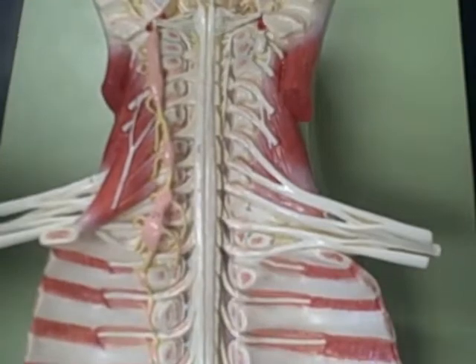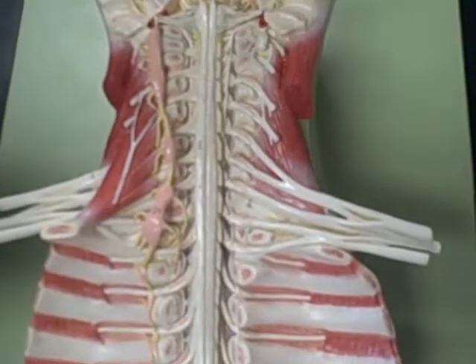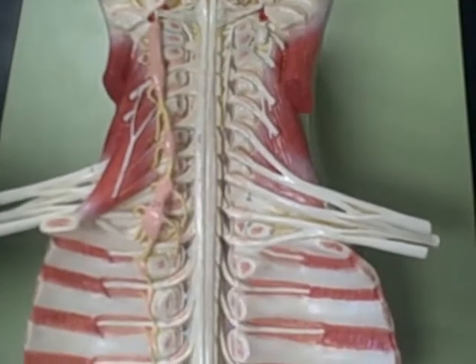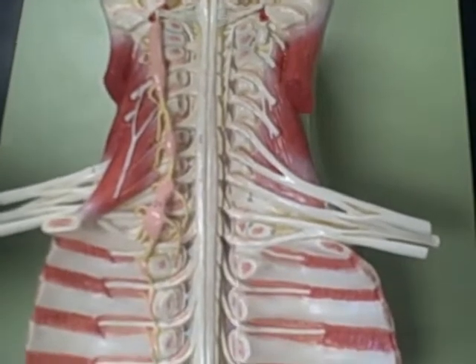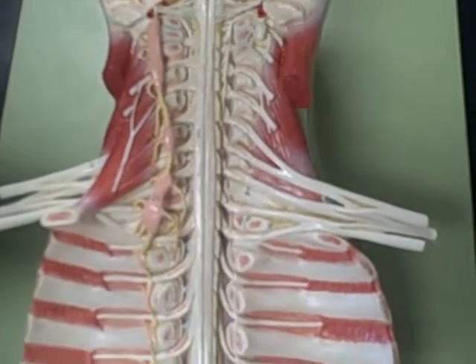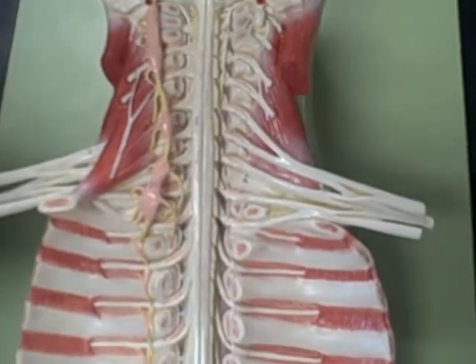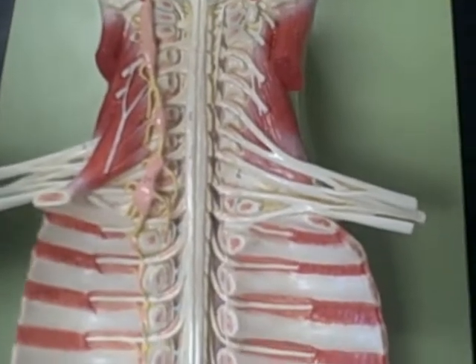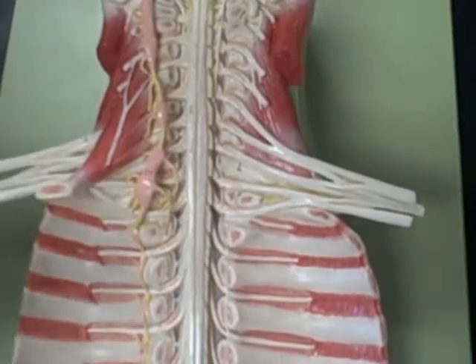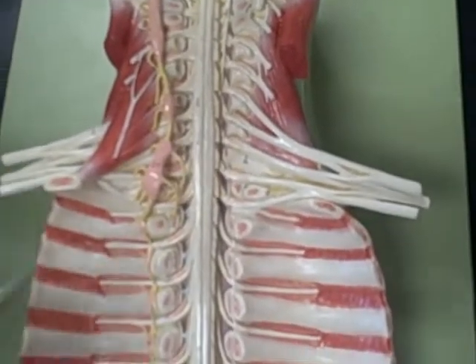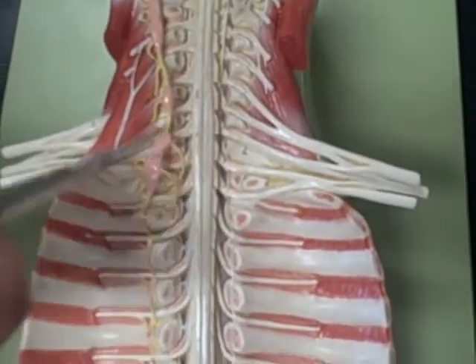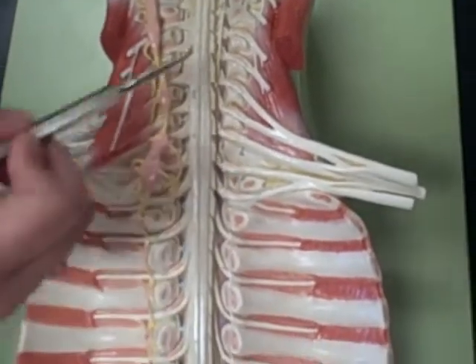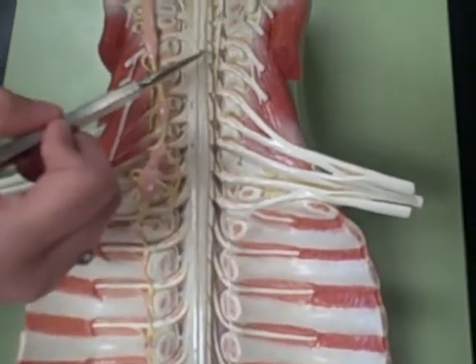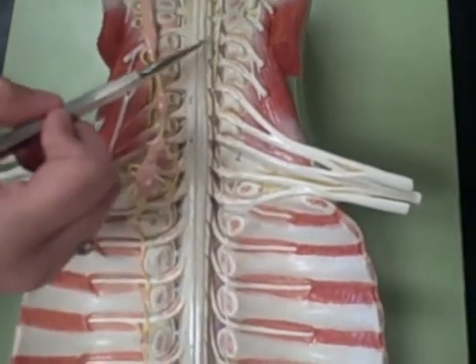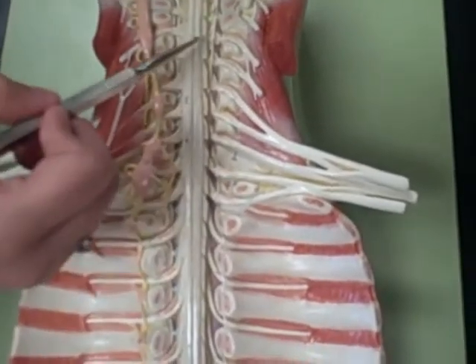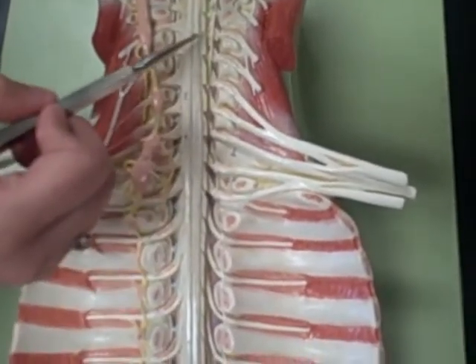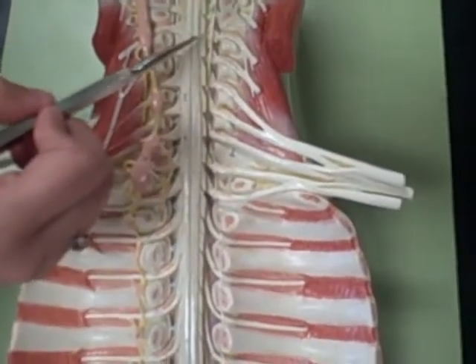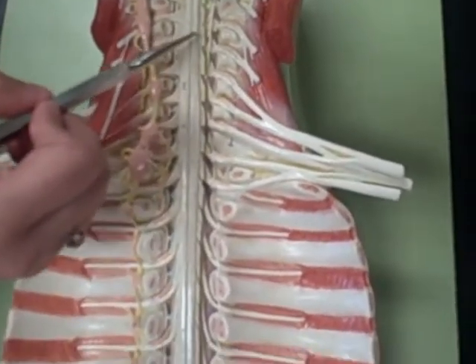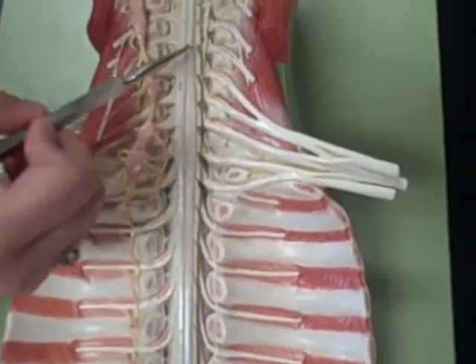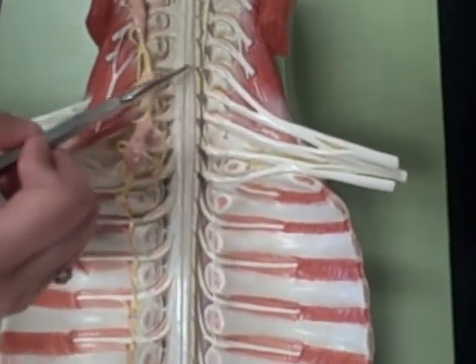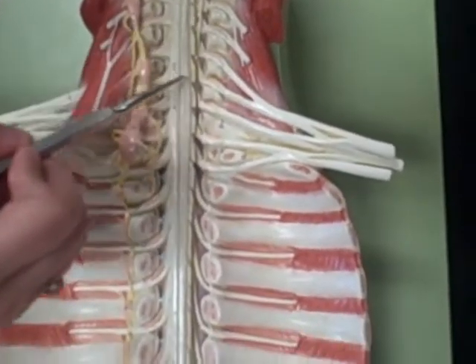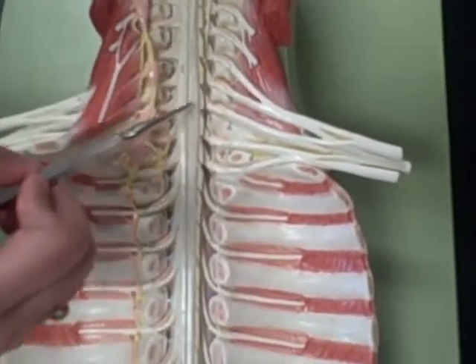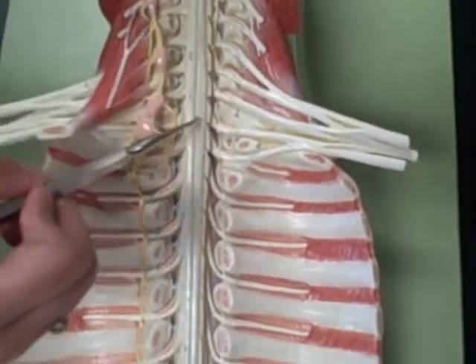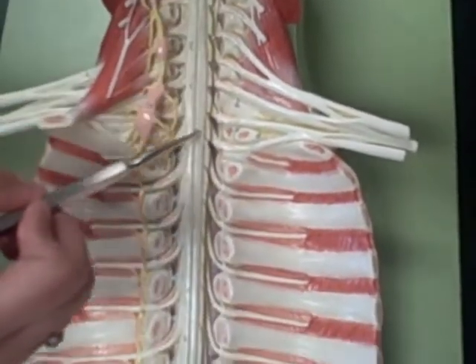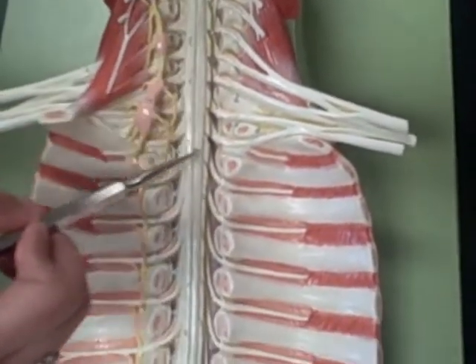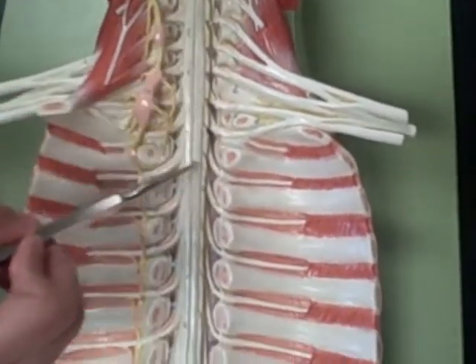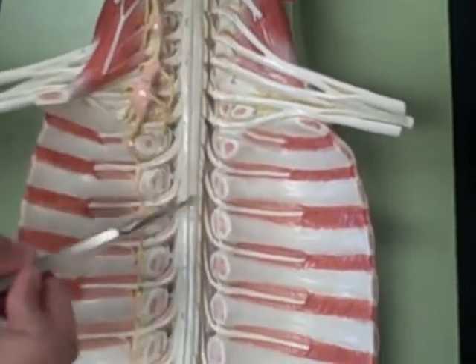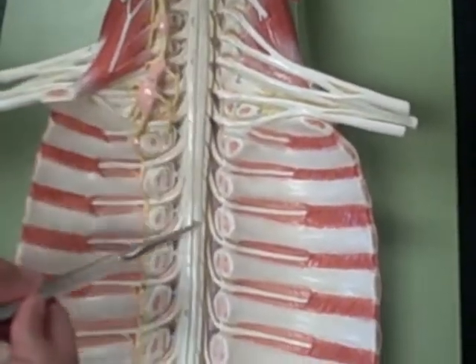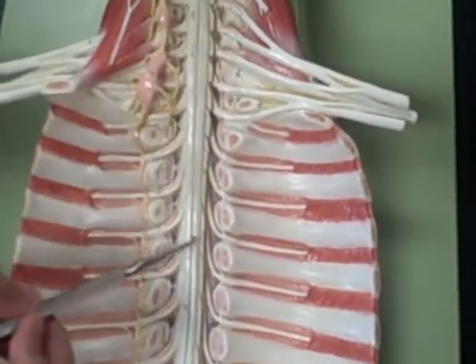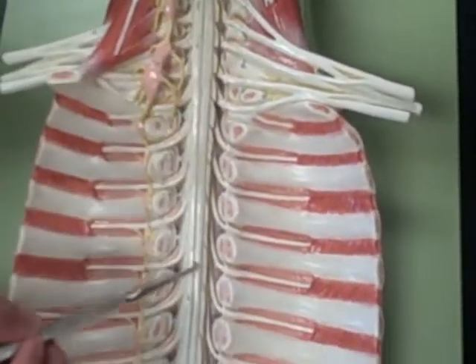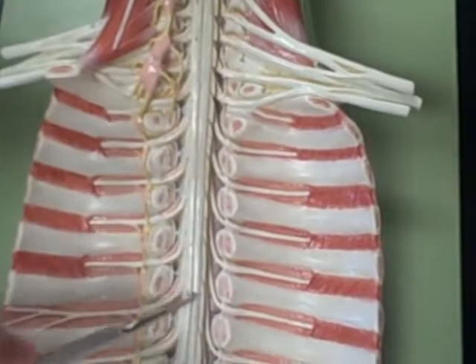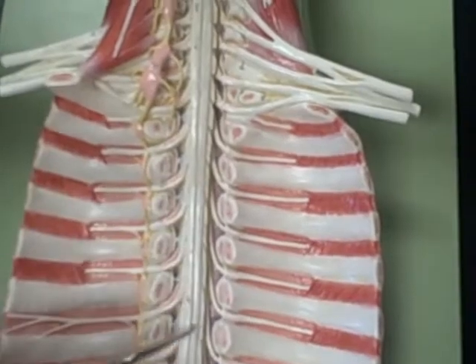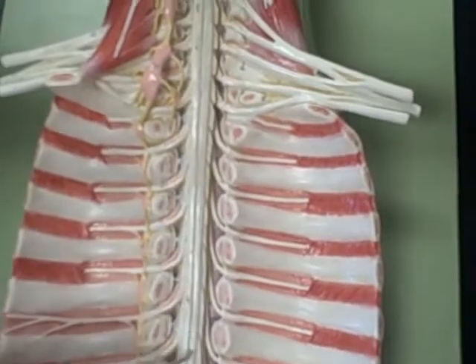The anterior median fissure — the groove down the front there.